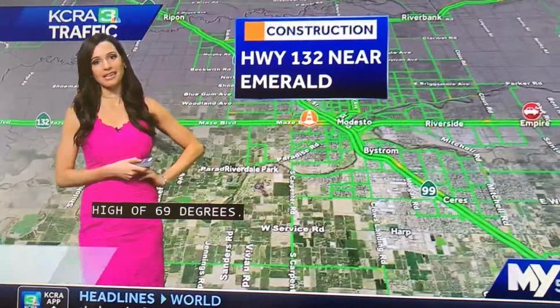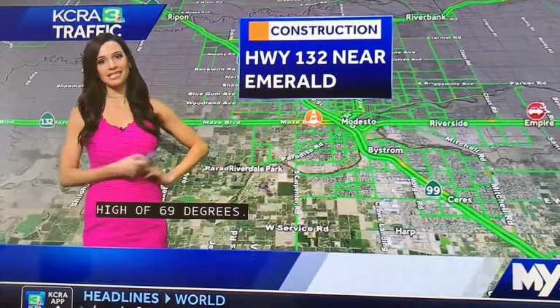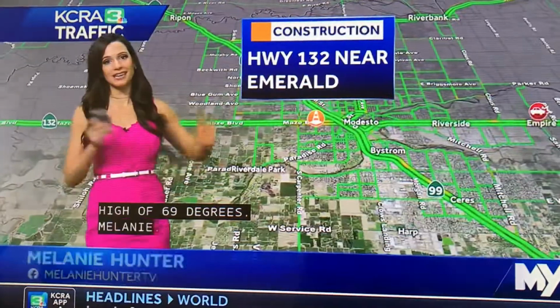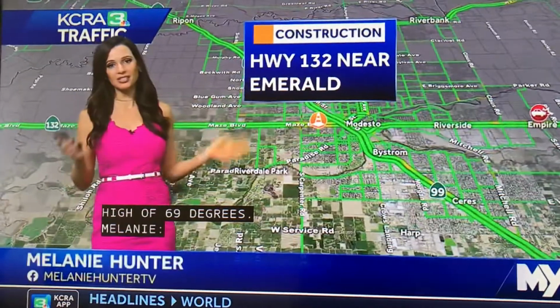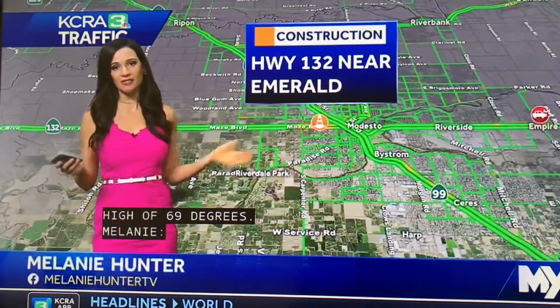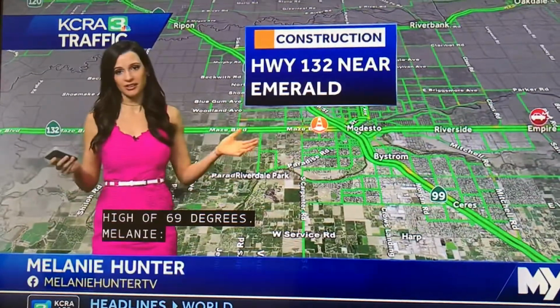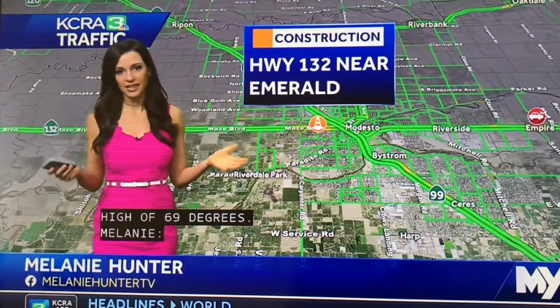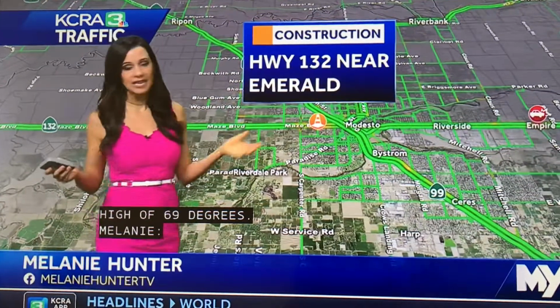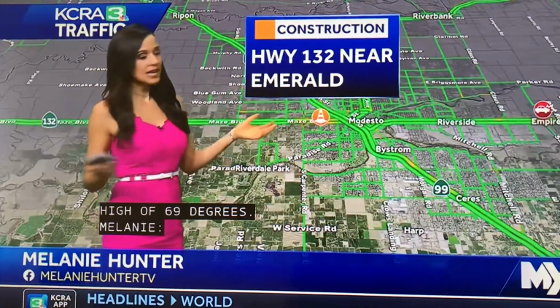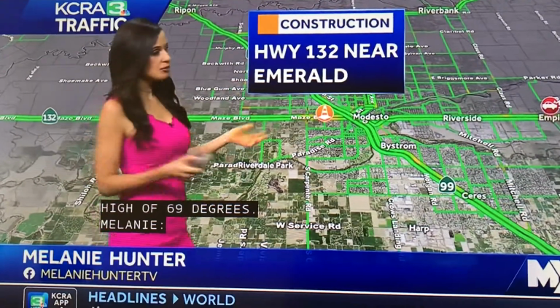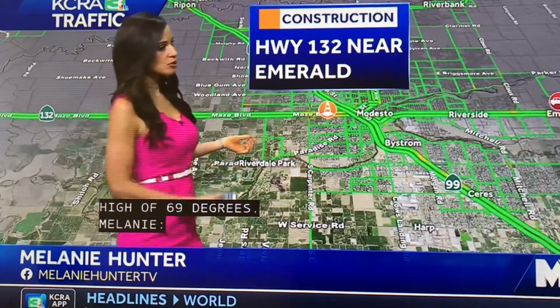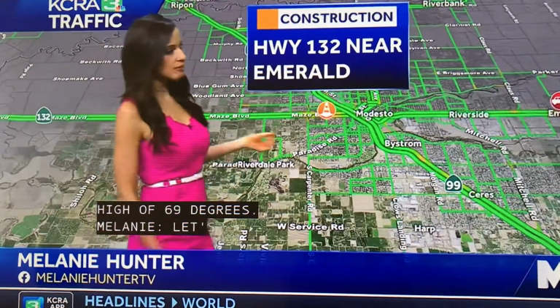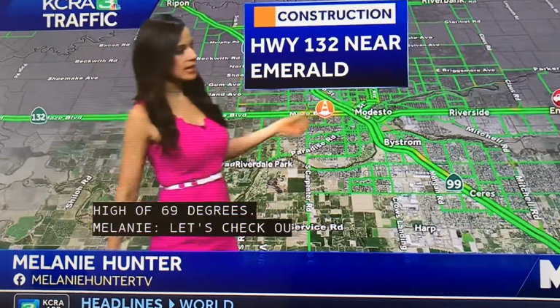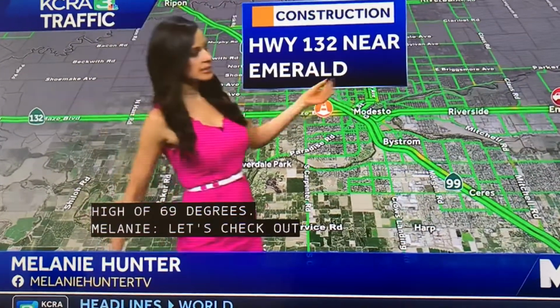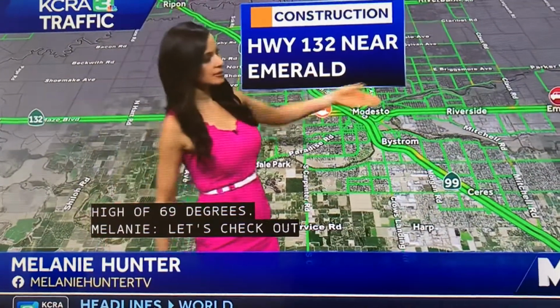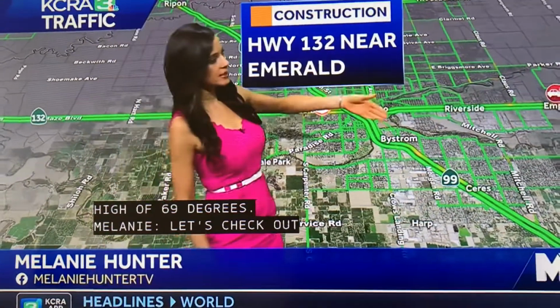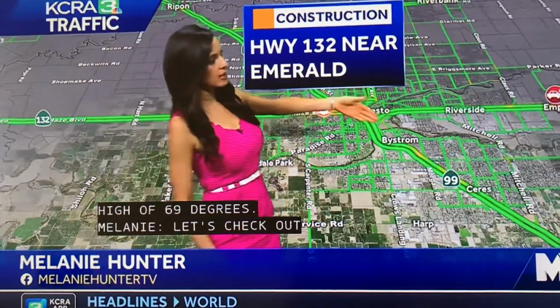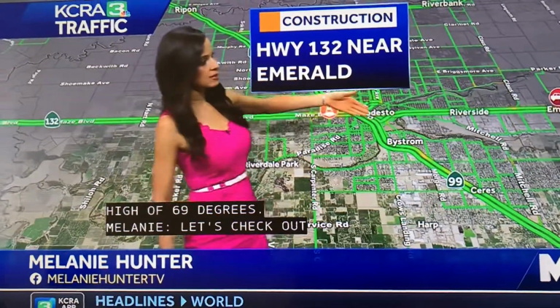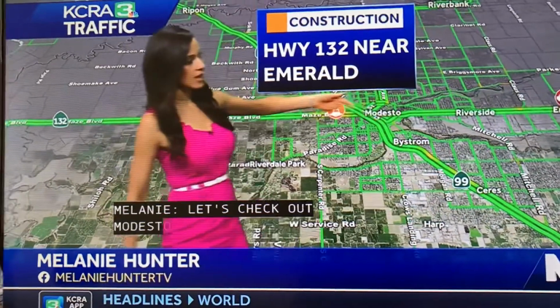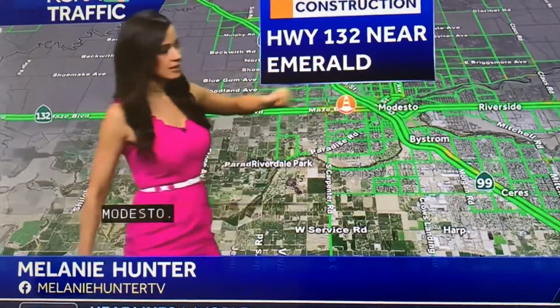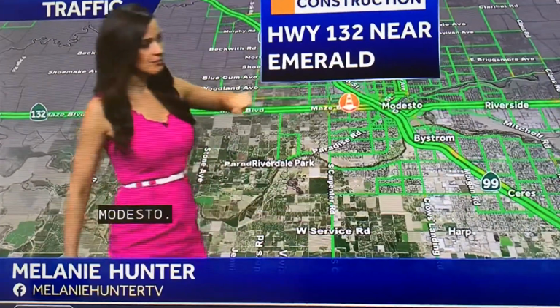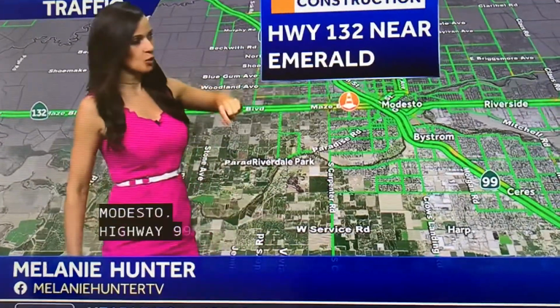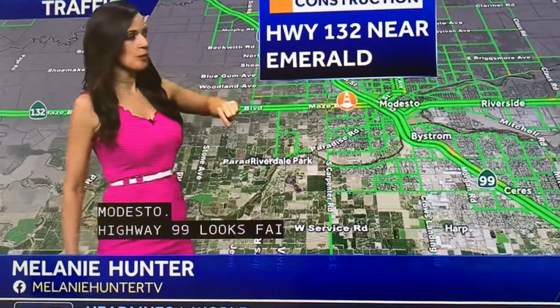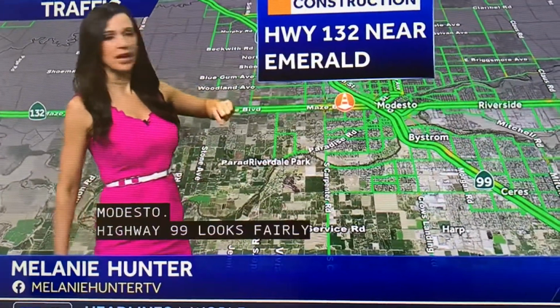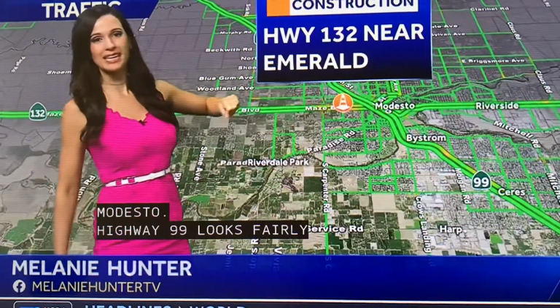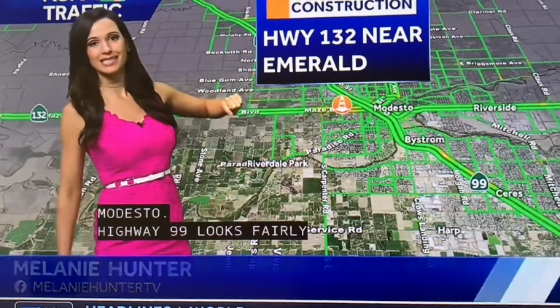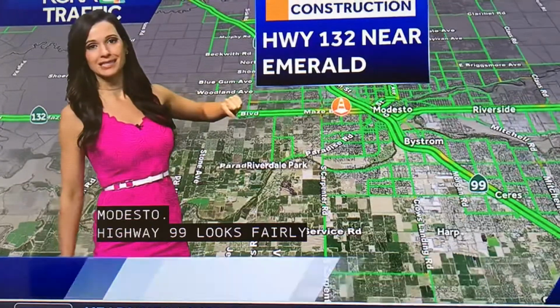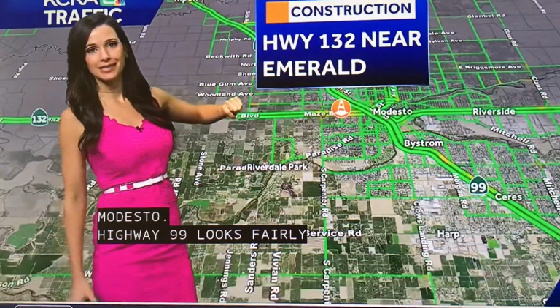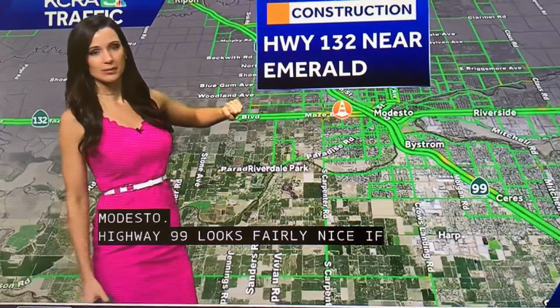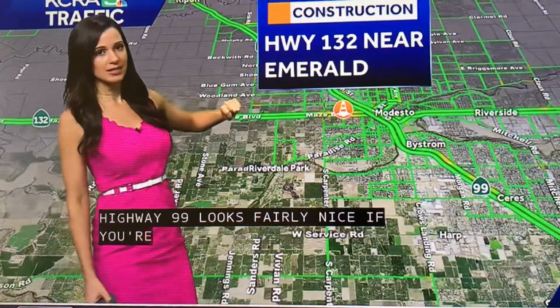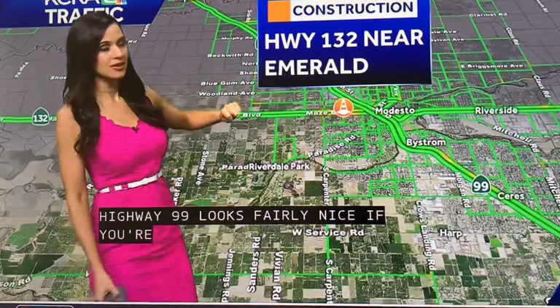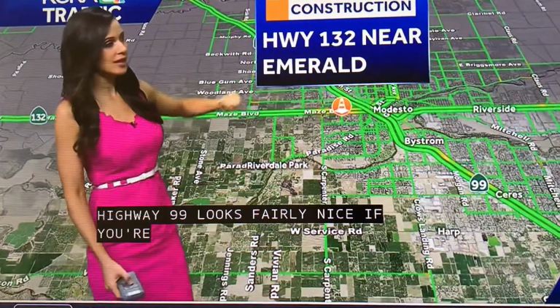Highway 99 looks fairly nice. If you are traveling out of Ceres, there's some northbound Highway 99 delays, but it's nothing major.